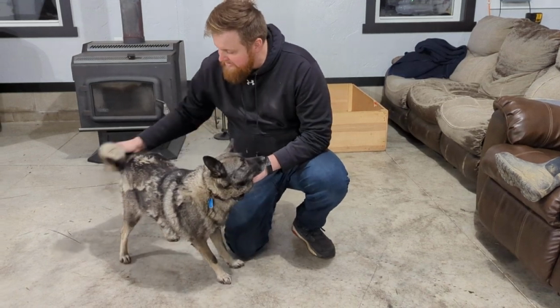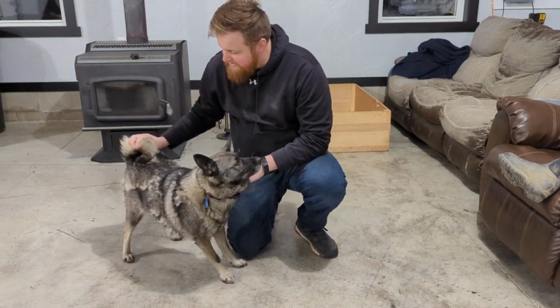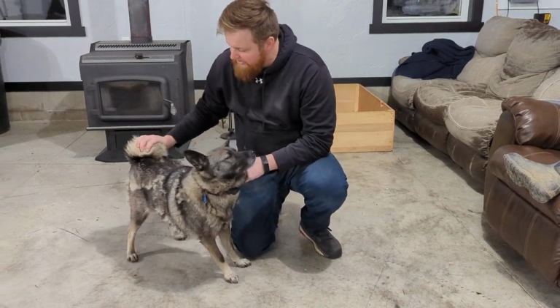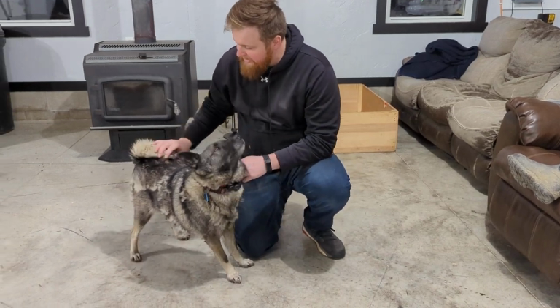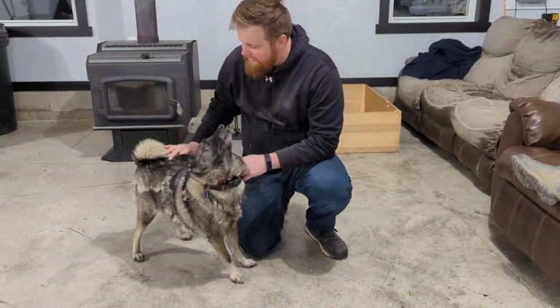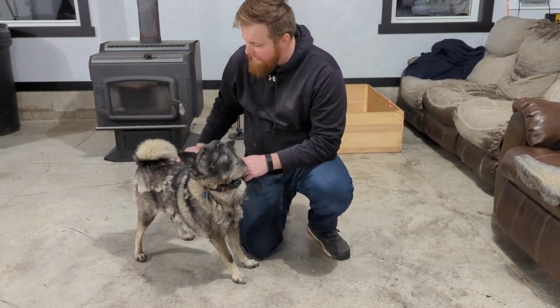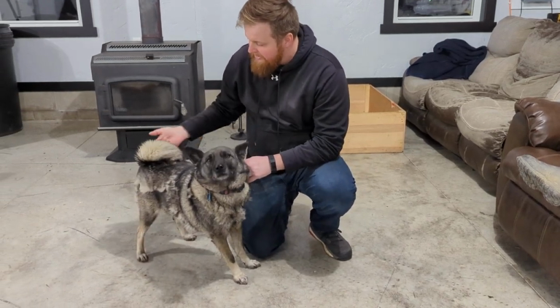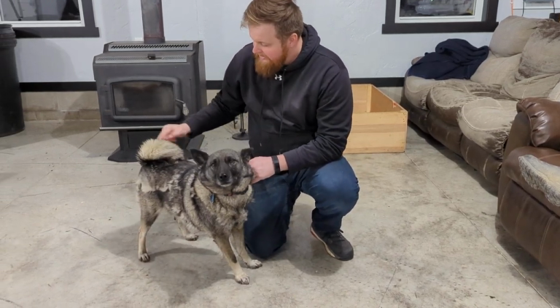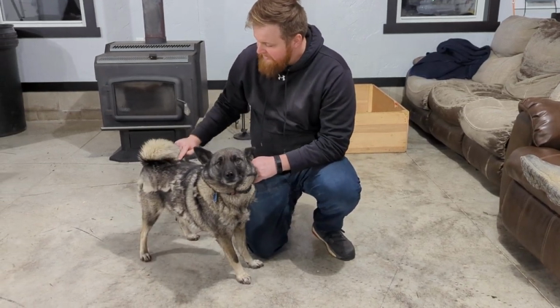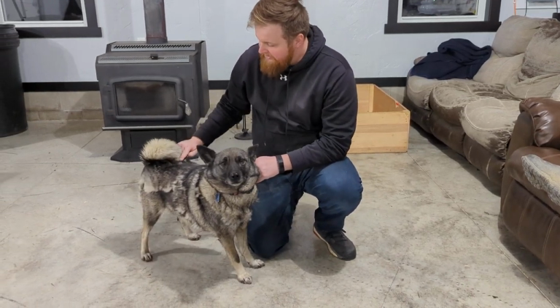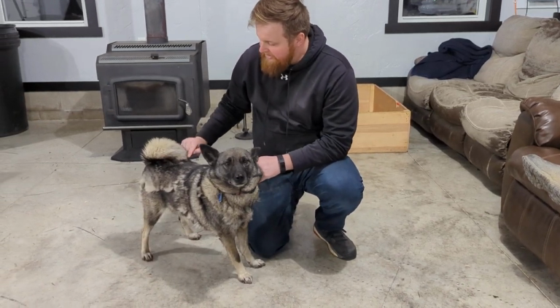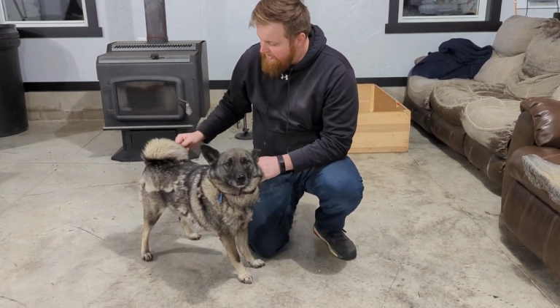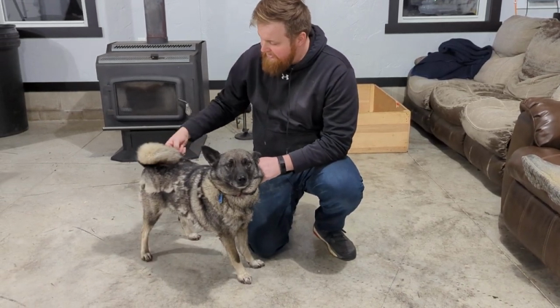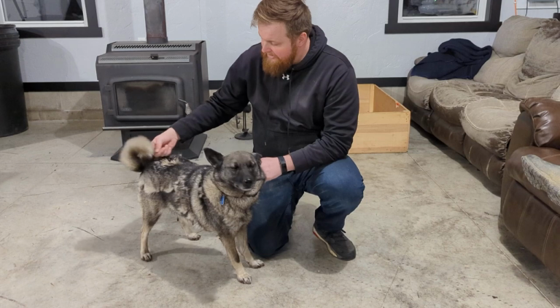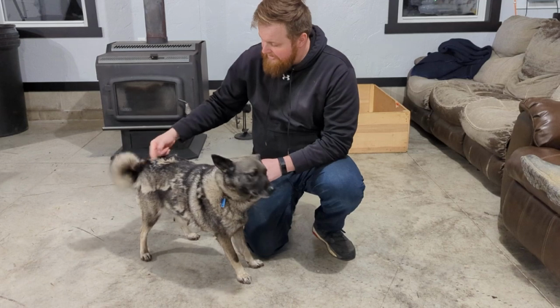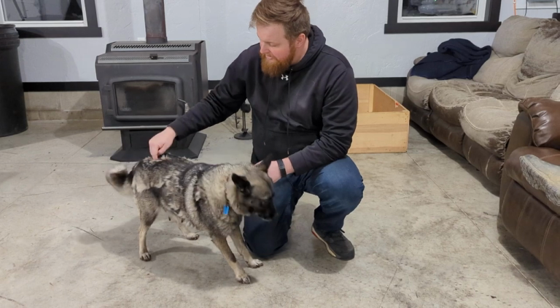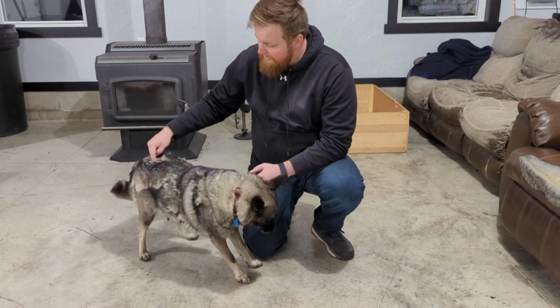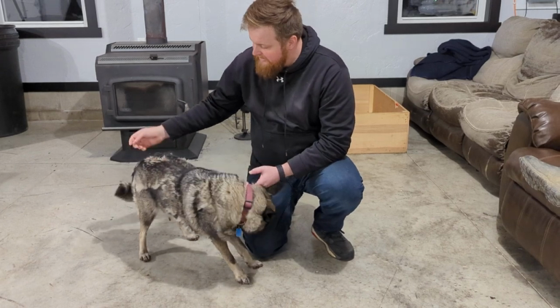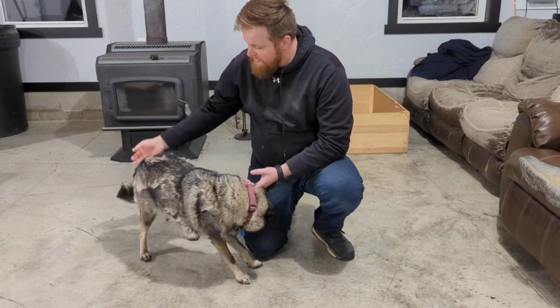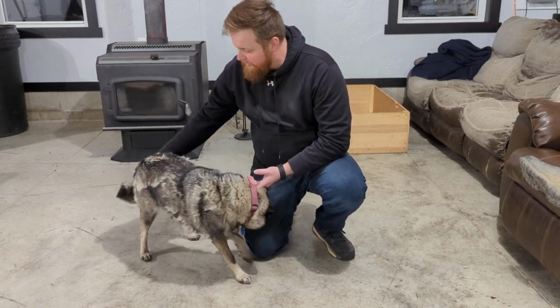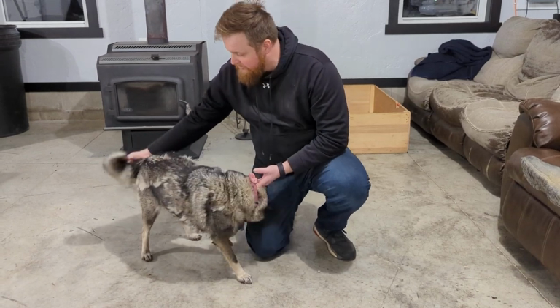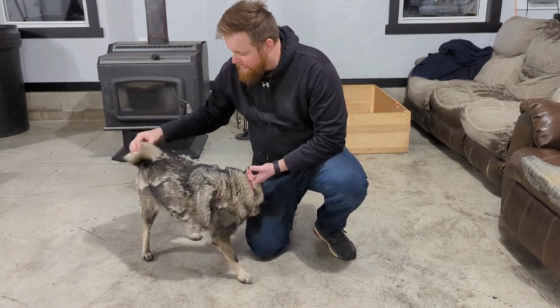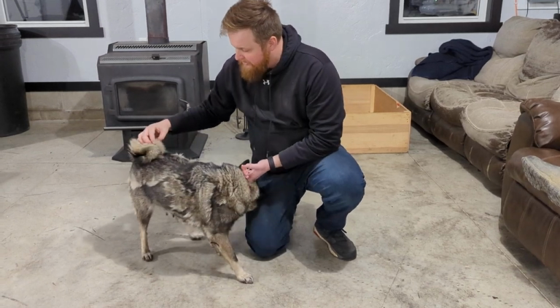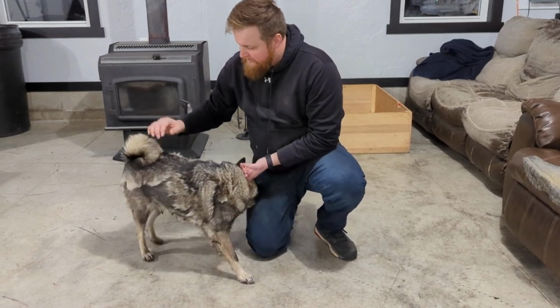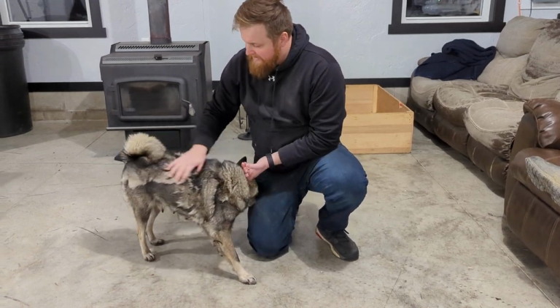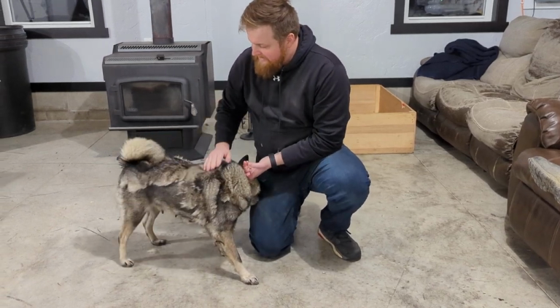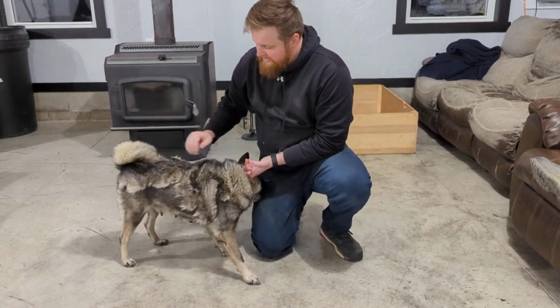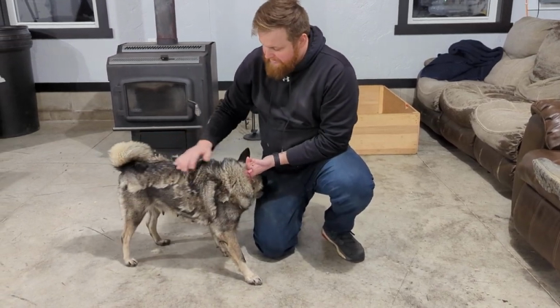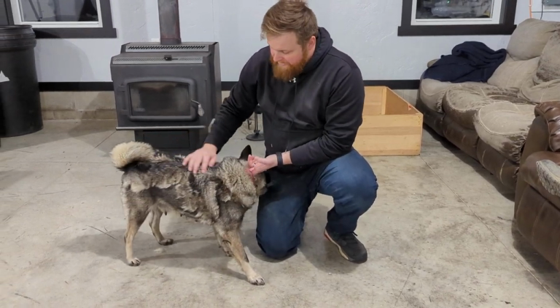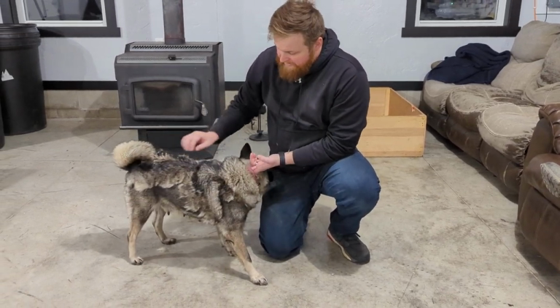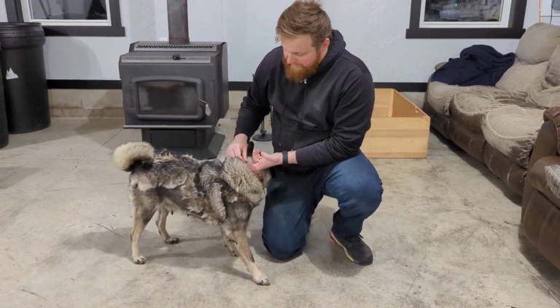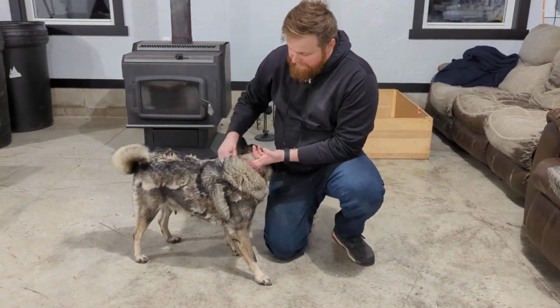She has a nice curly tail — a straight, straight curl. You can see that right in the middle of her back is where the curl comes over, and she's doing great for us.